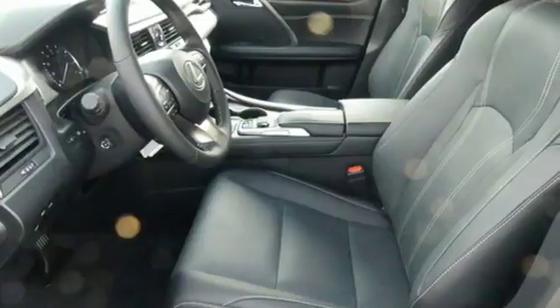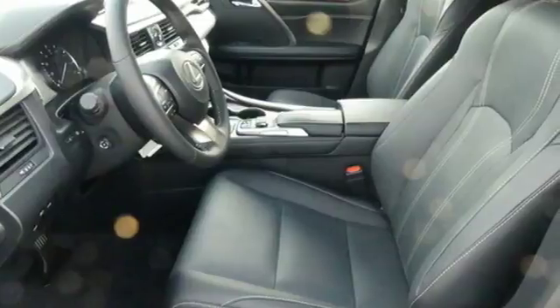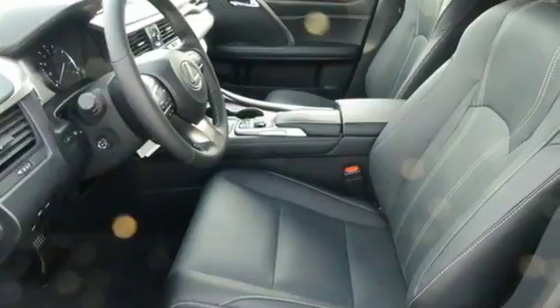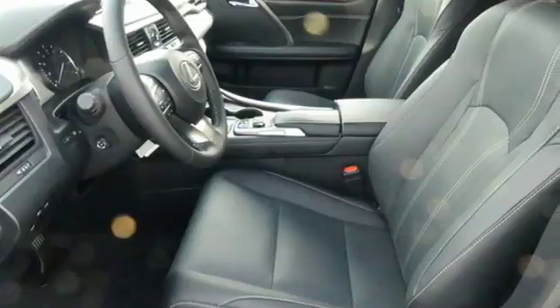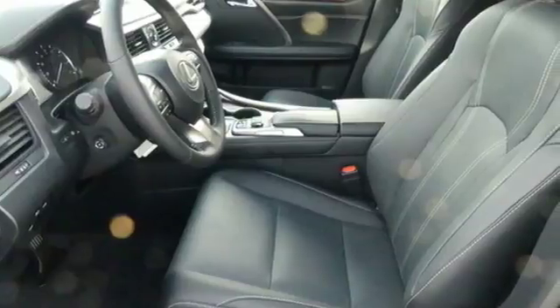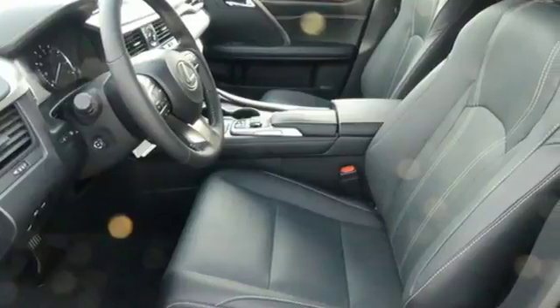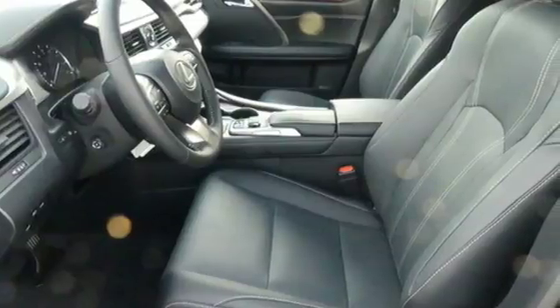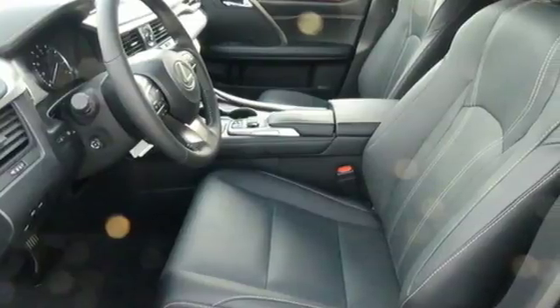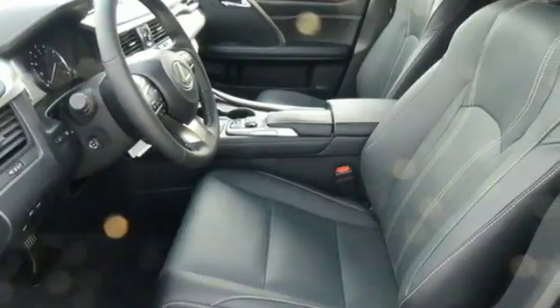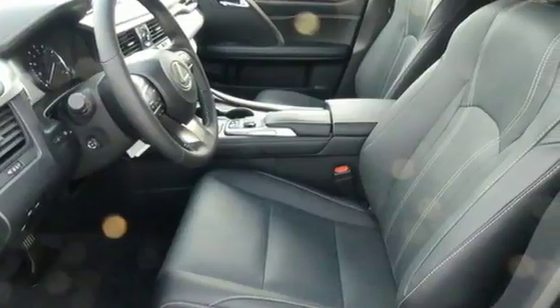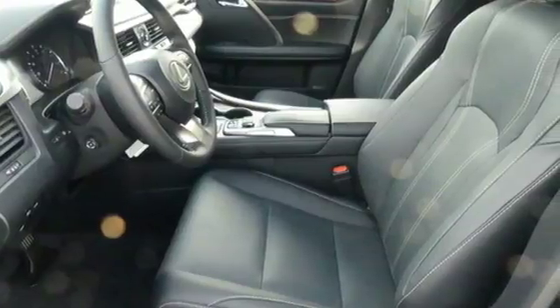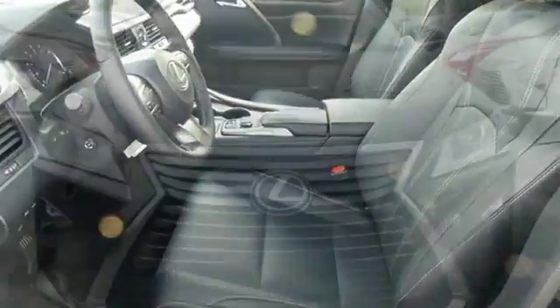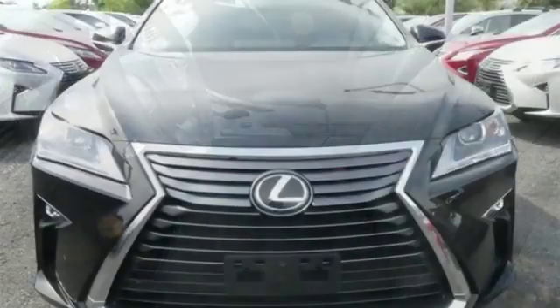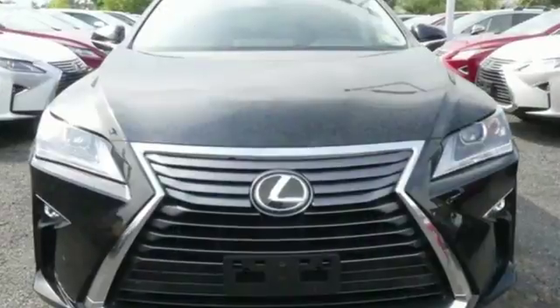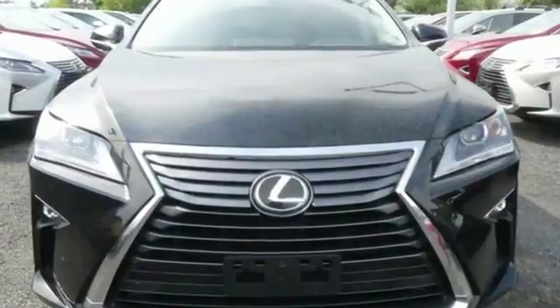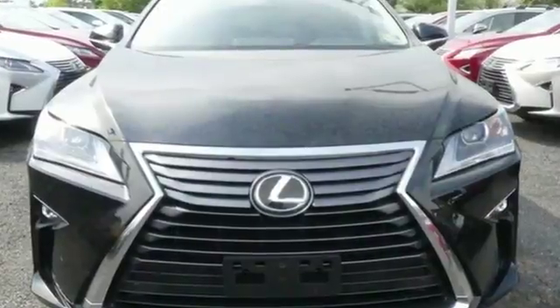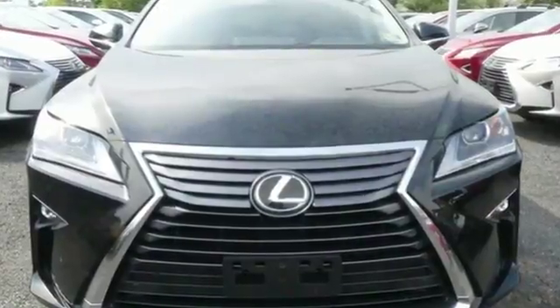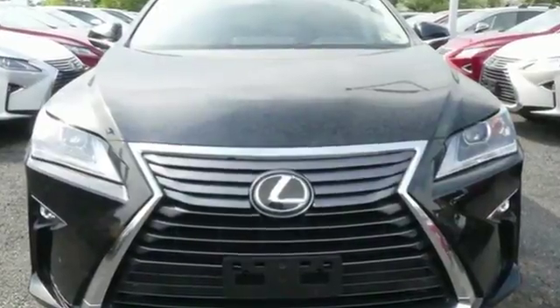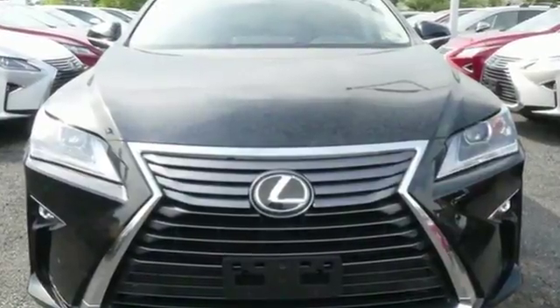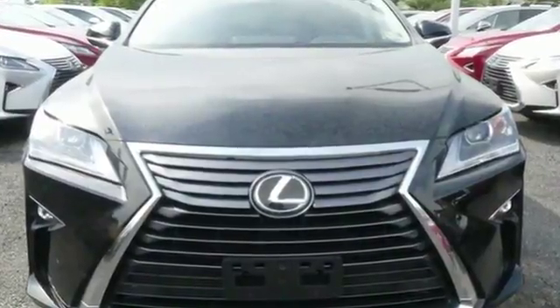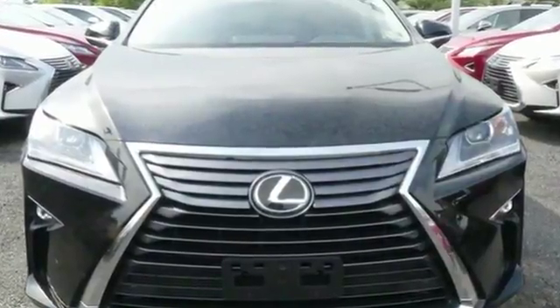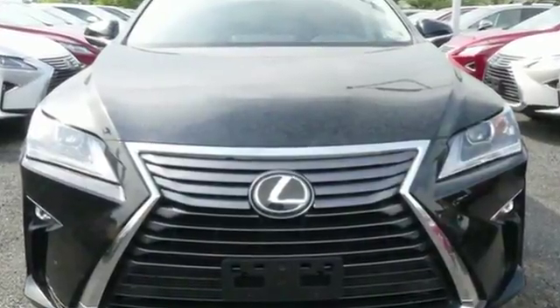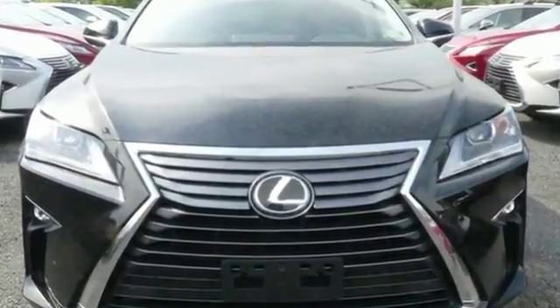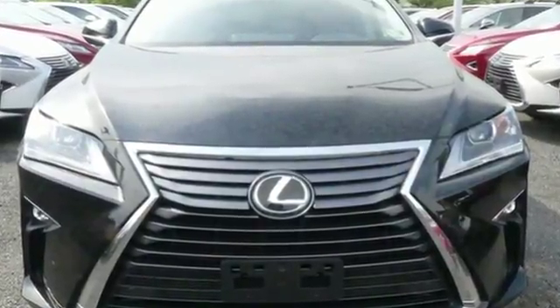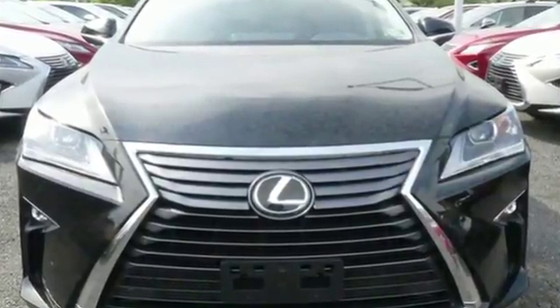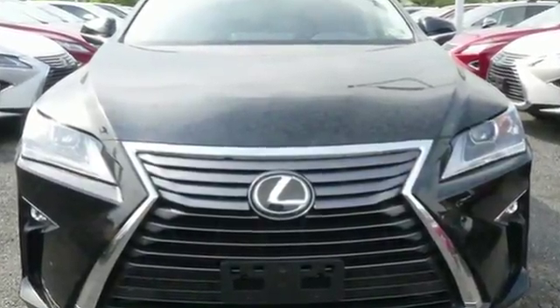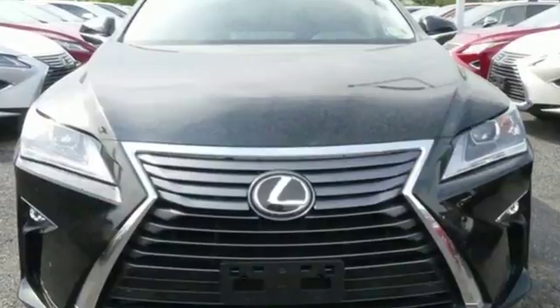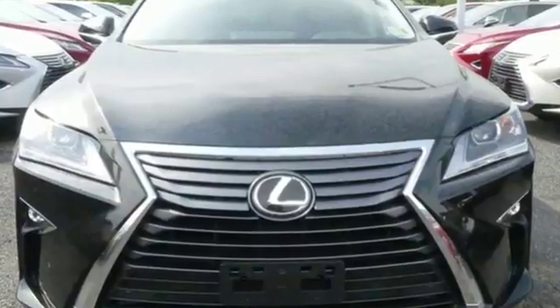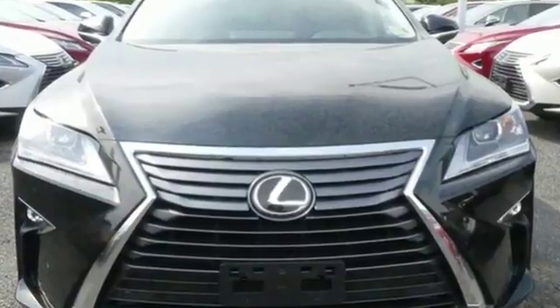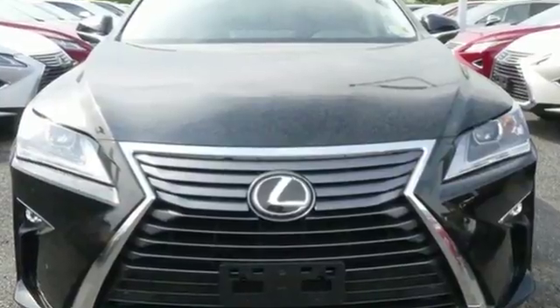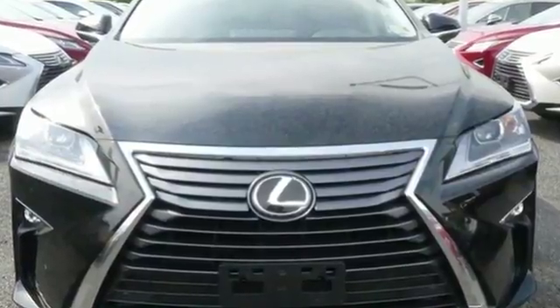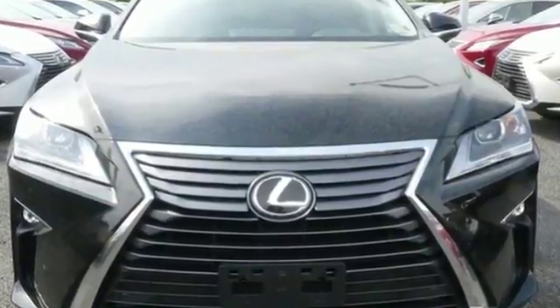Live a lifestyle that leaves a lasting impression in this Lexus. Driving is believing. Test drive it today.